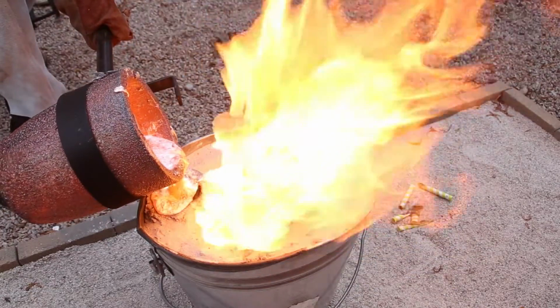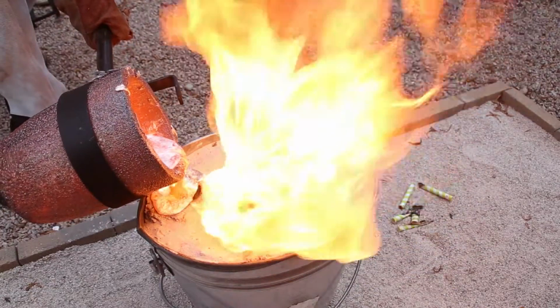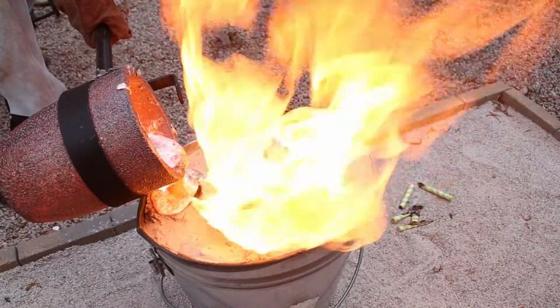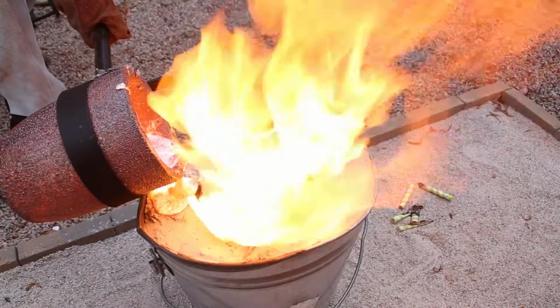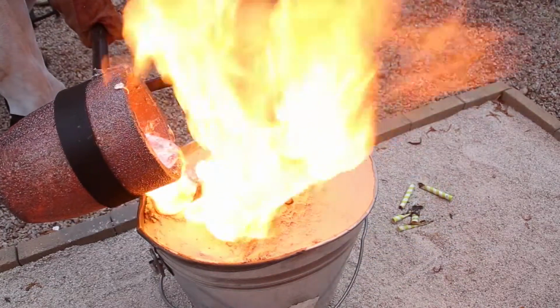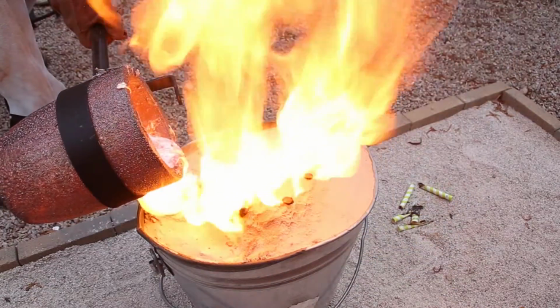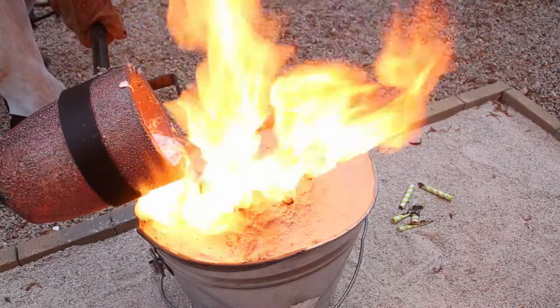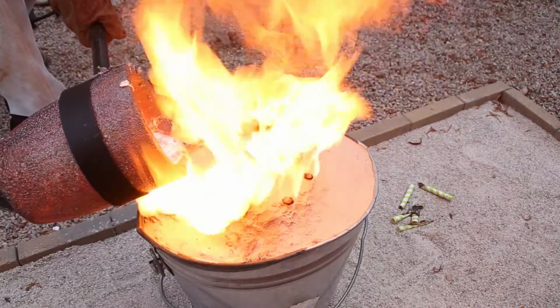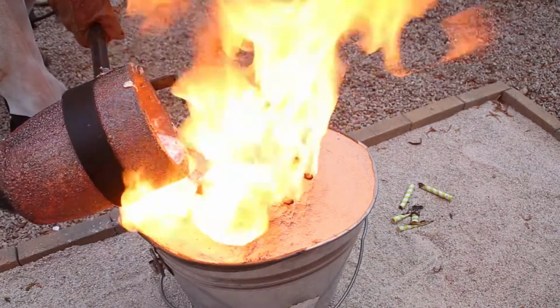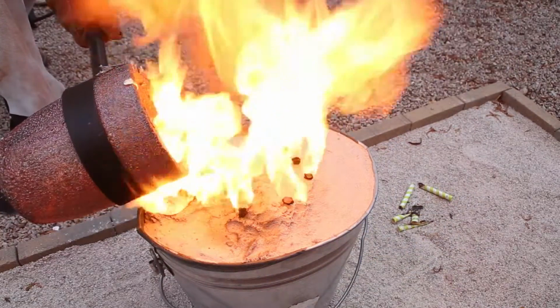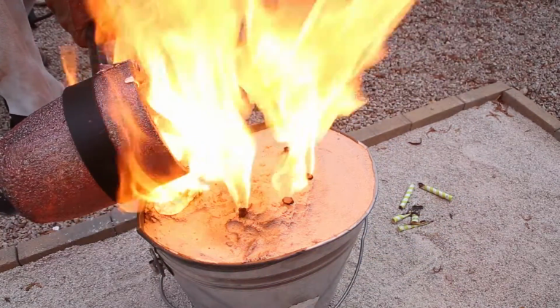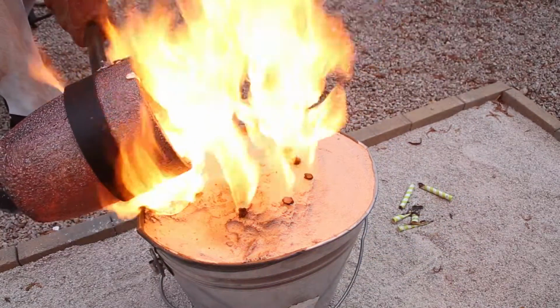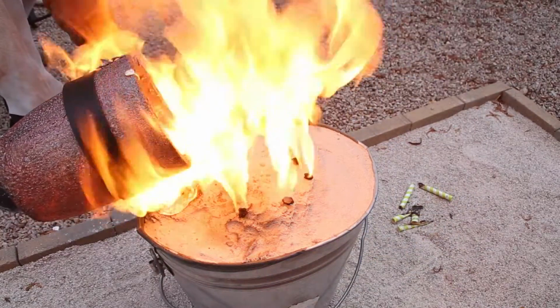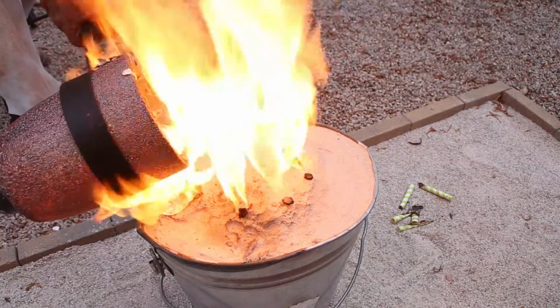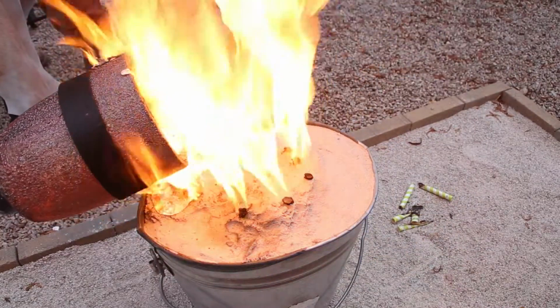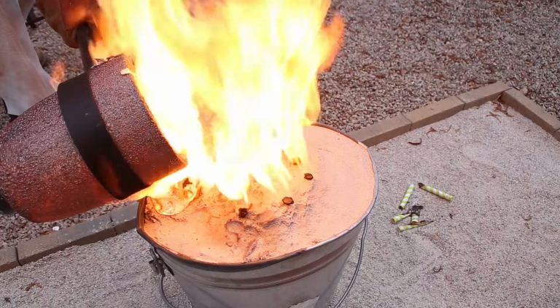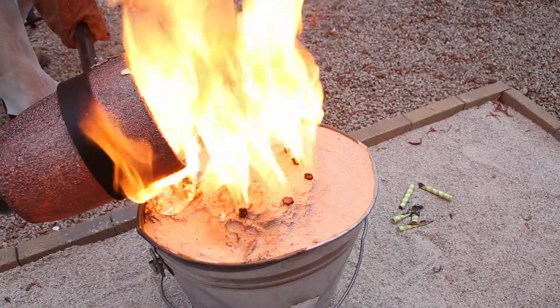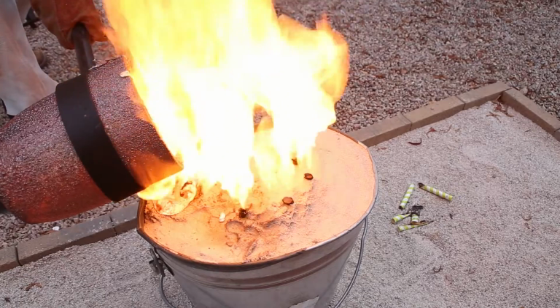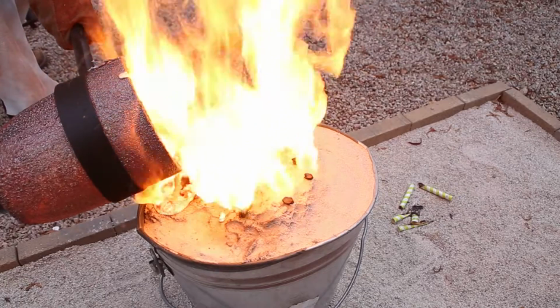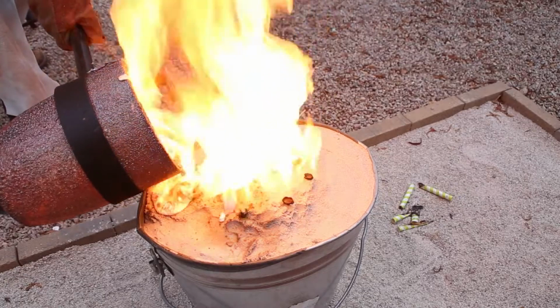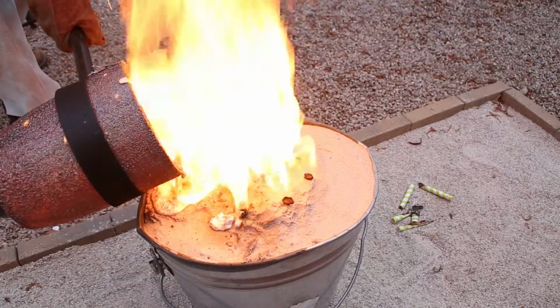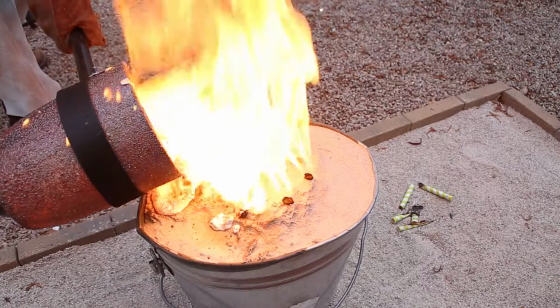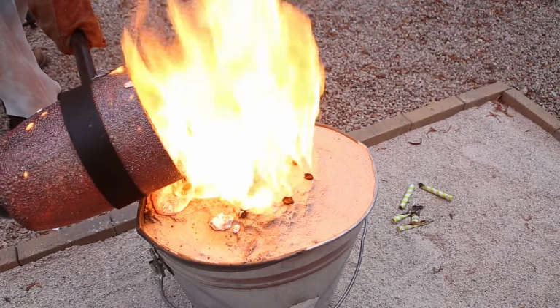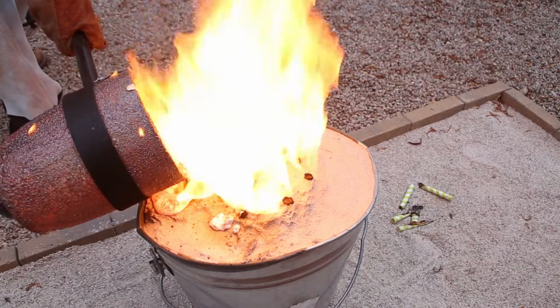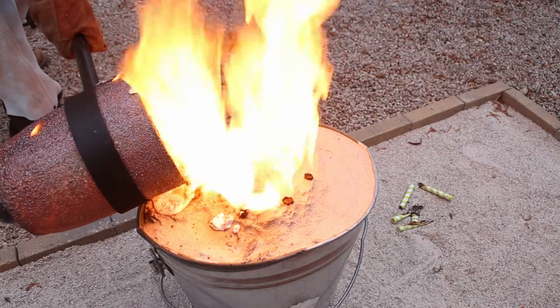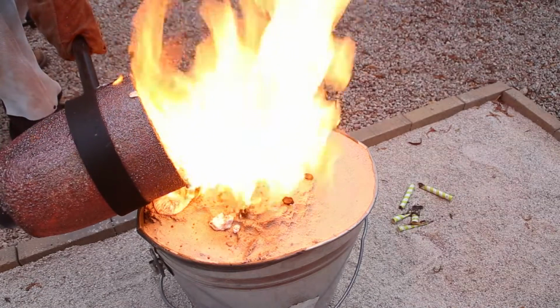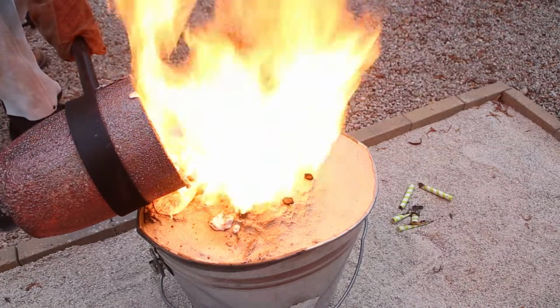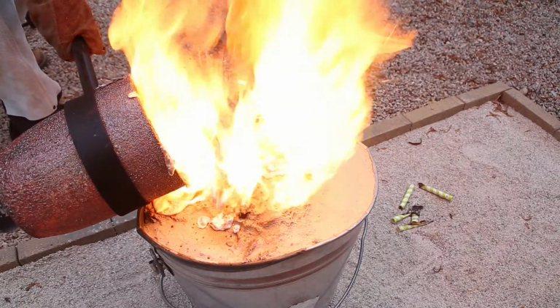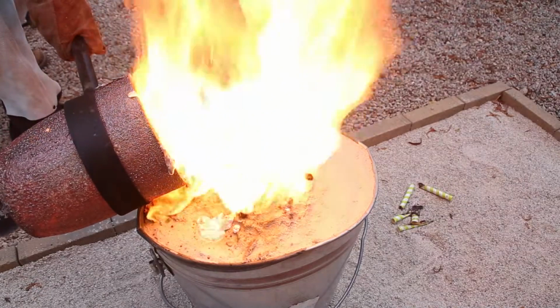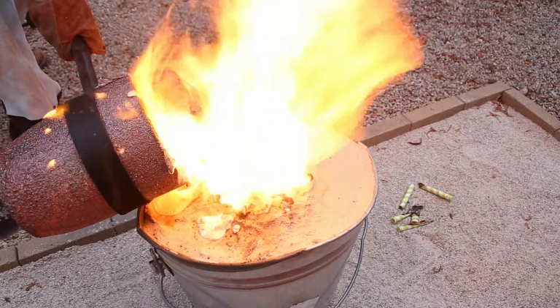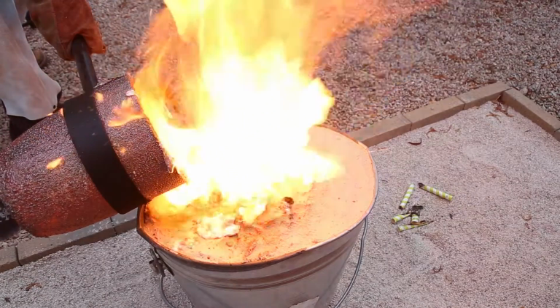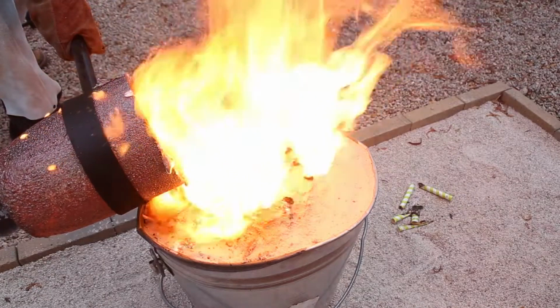As you can see, there's lots of flames coming out of the mold as I pour. This is why it's important to vent the mold properly.